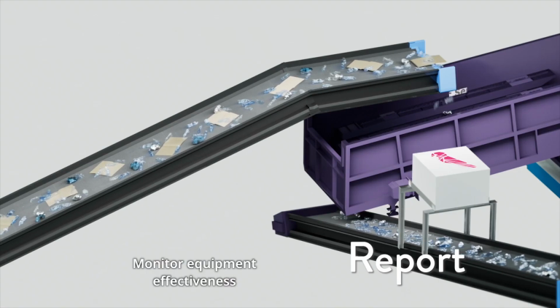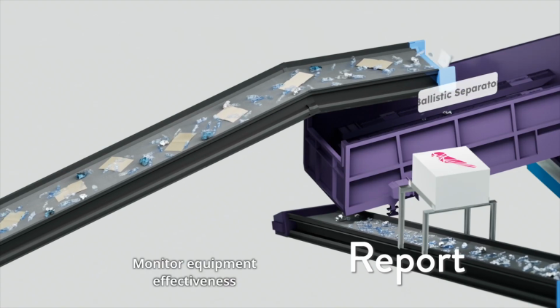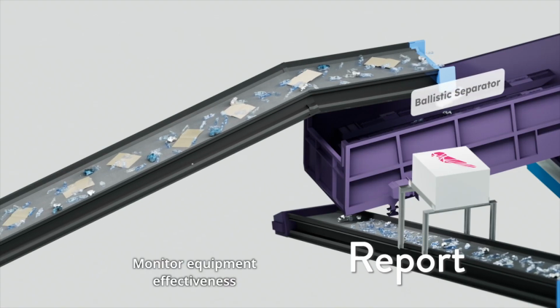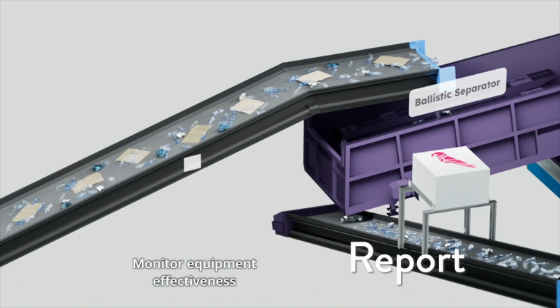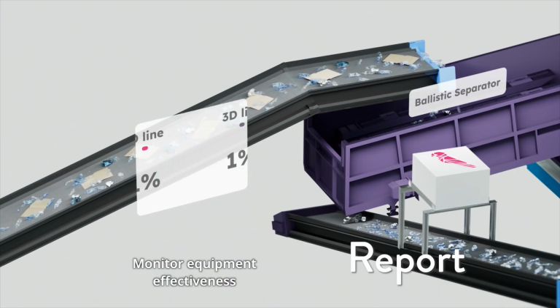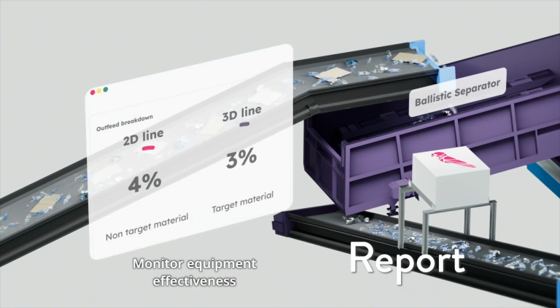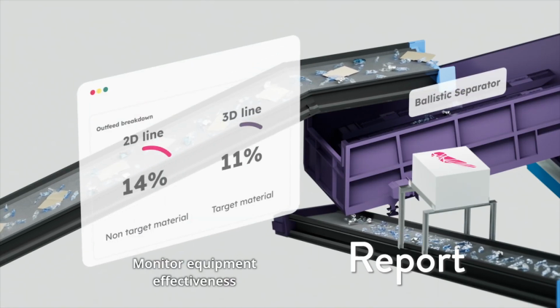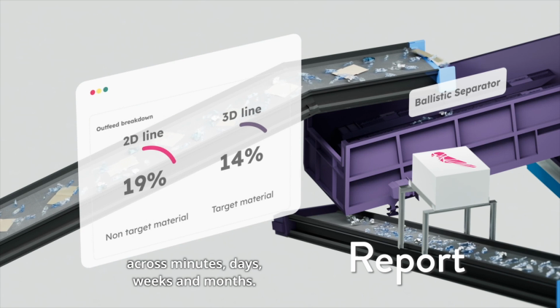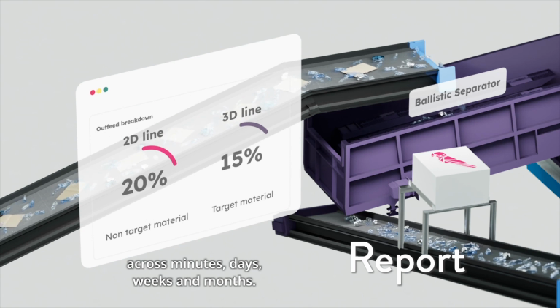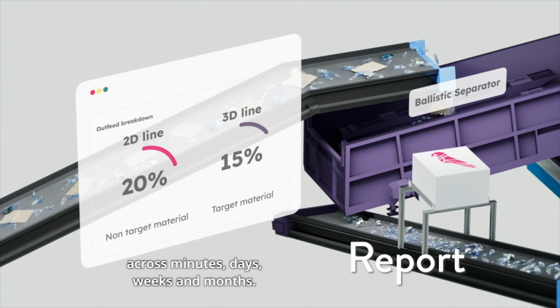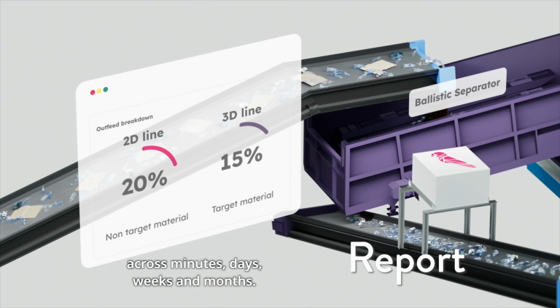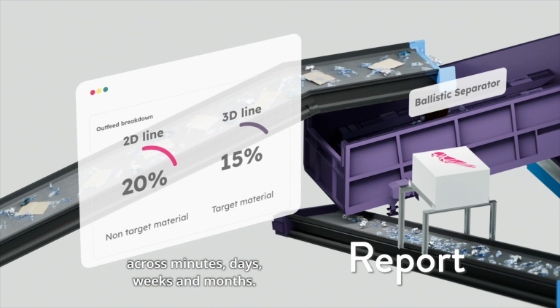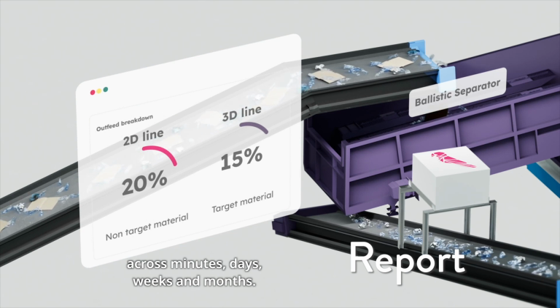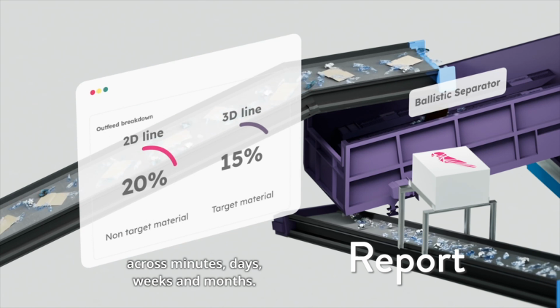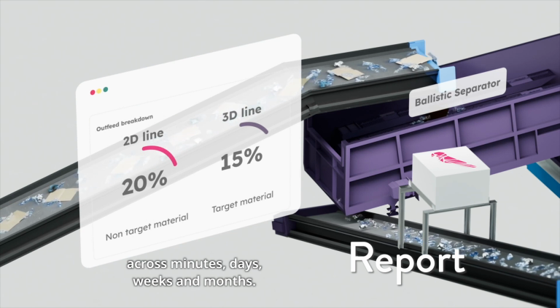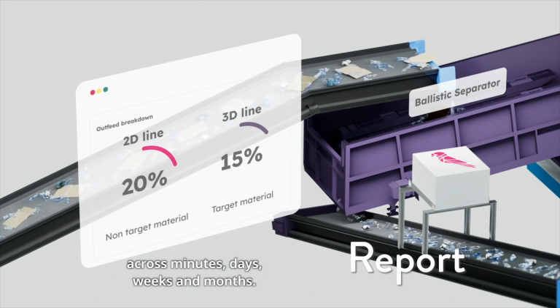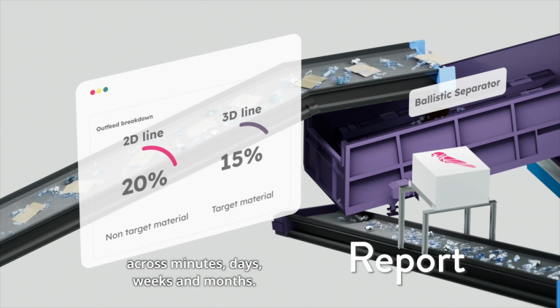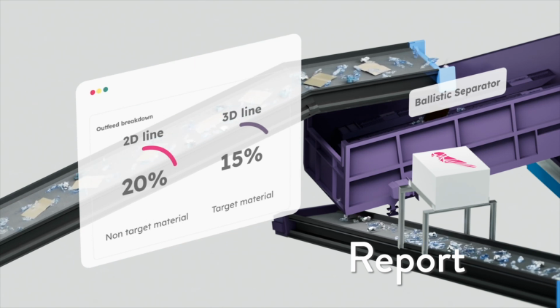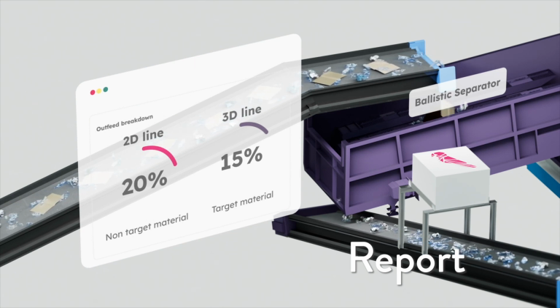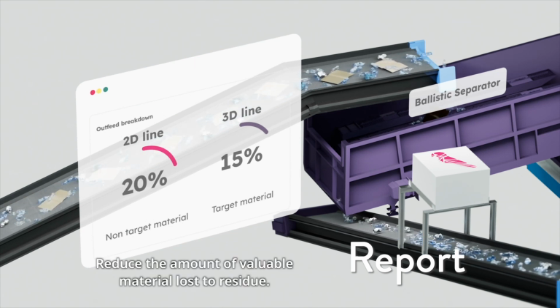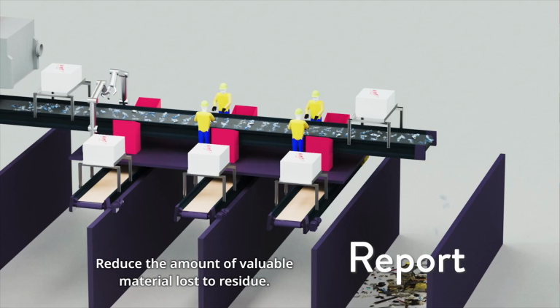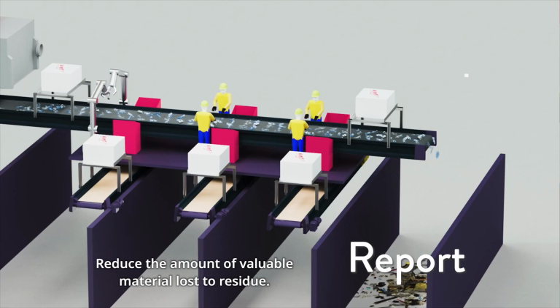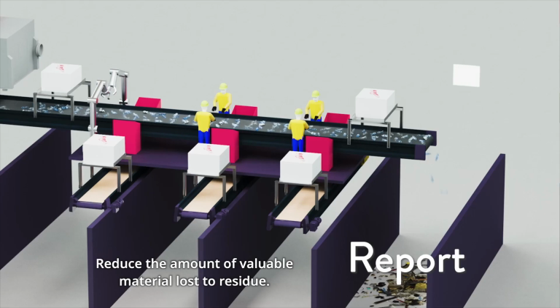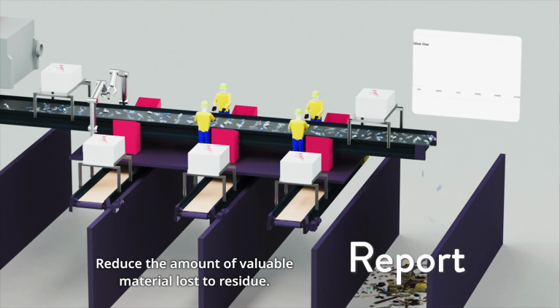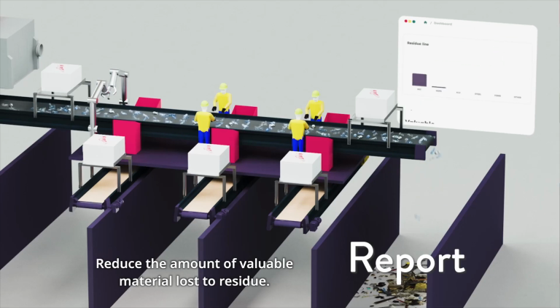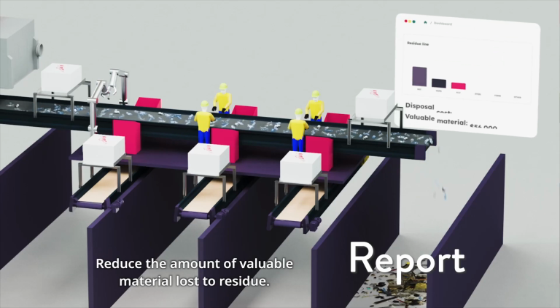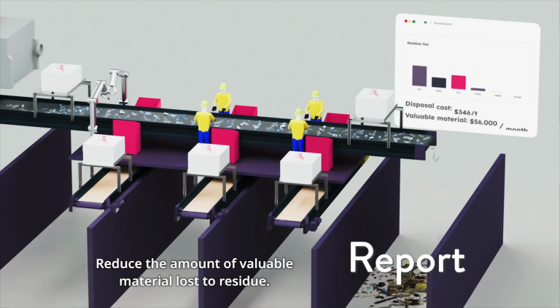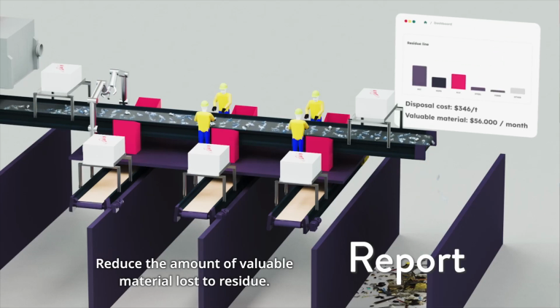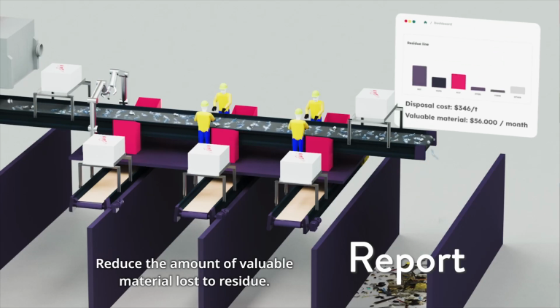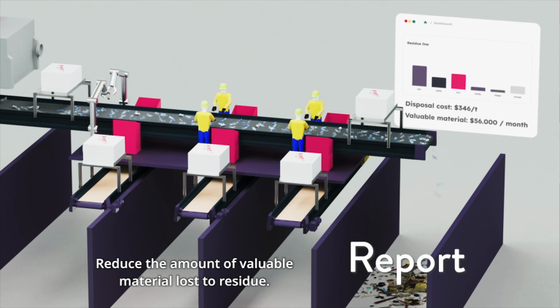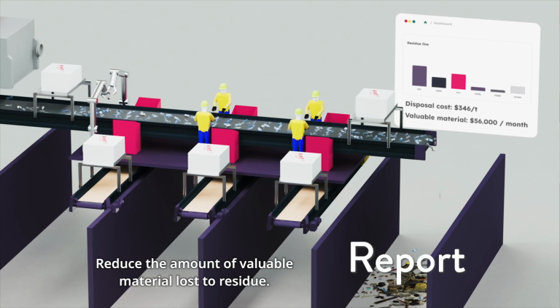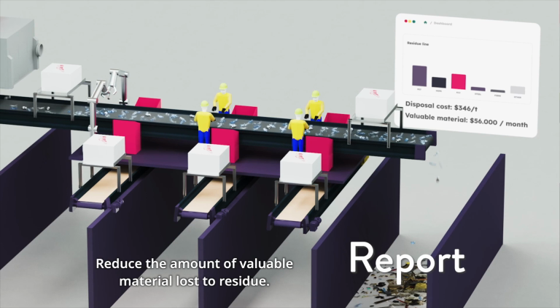Automate sampling and compliance reporting, monitor equipment effectiveness across minutes, days, weeks and months, and reduce the amount of valuable material lost to residue.